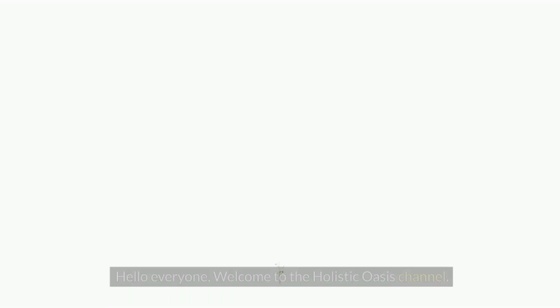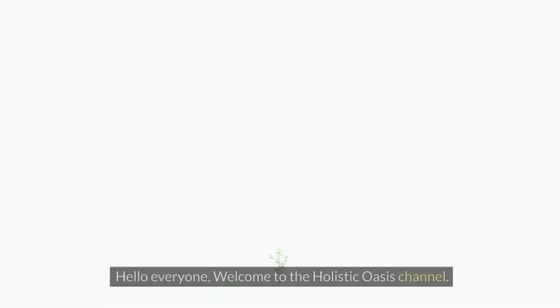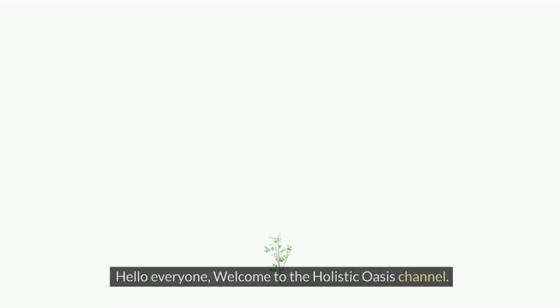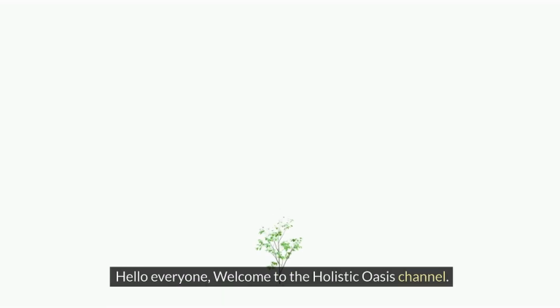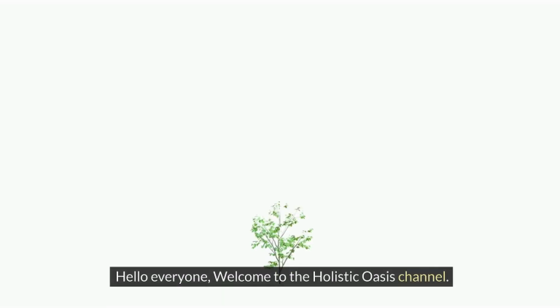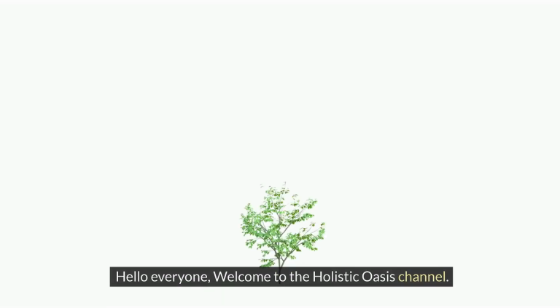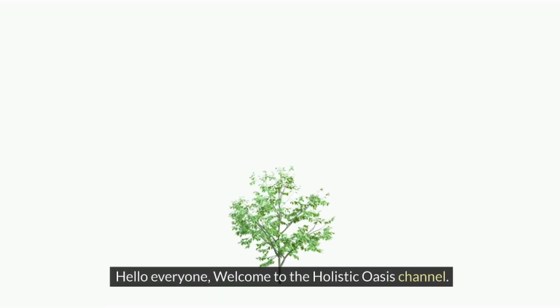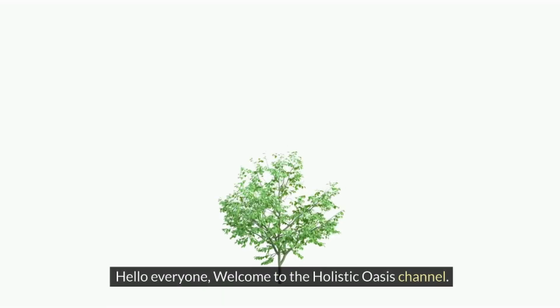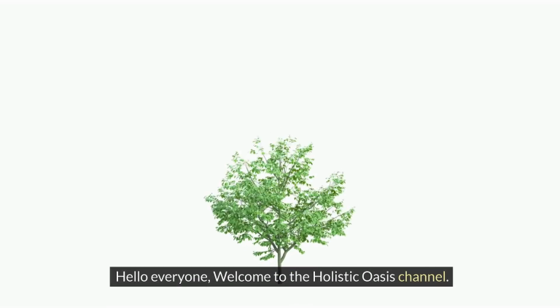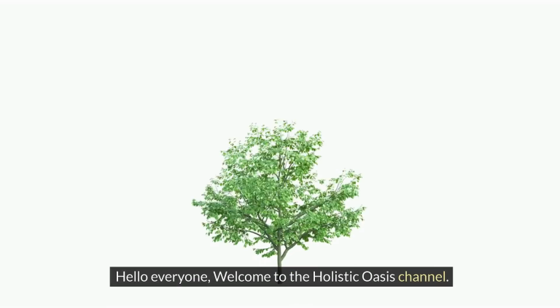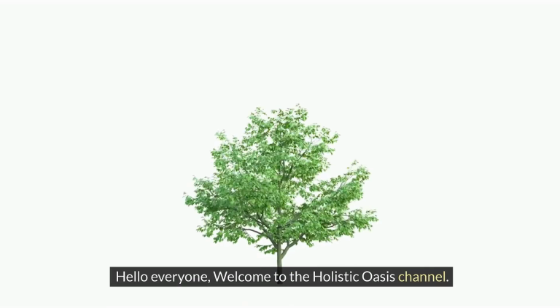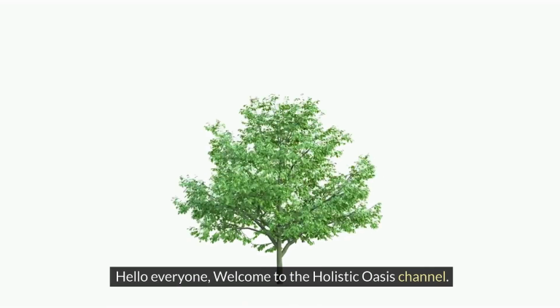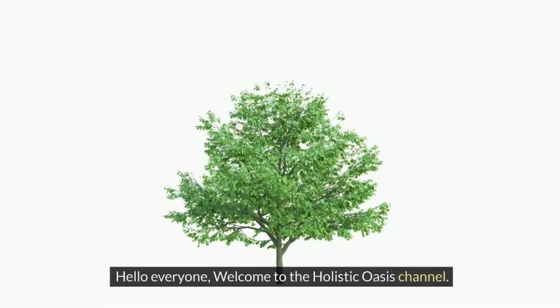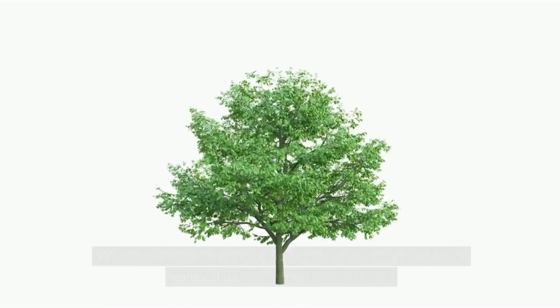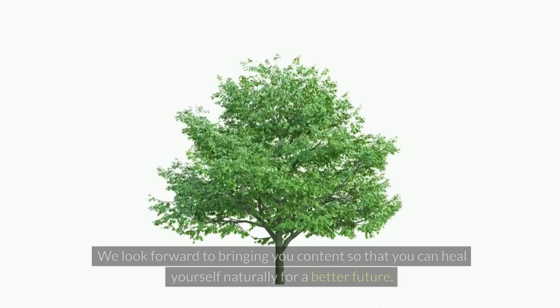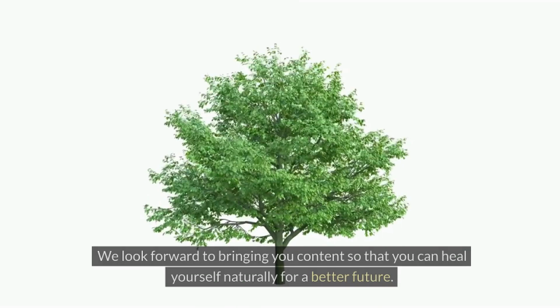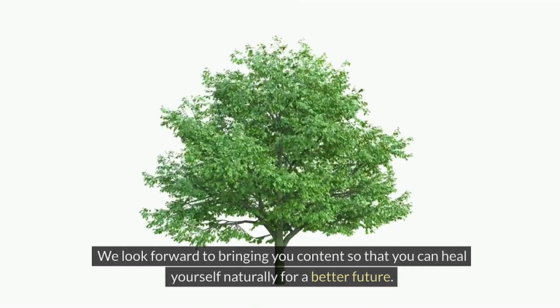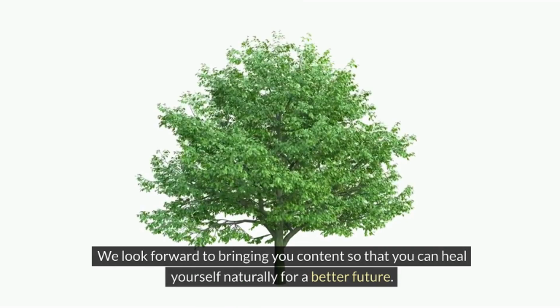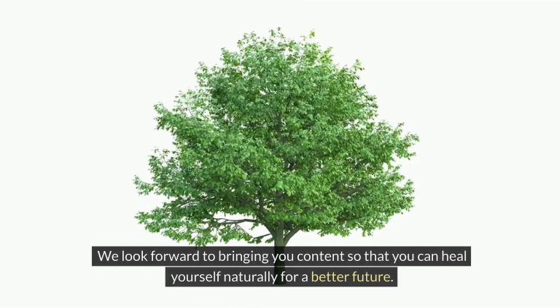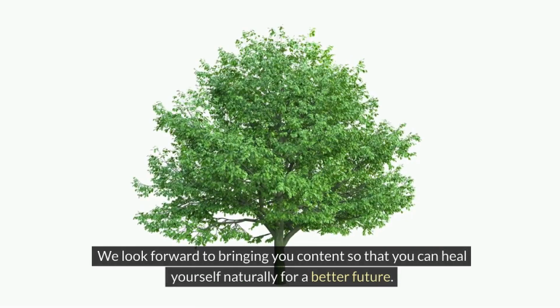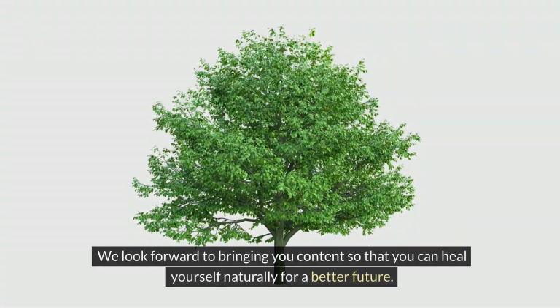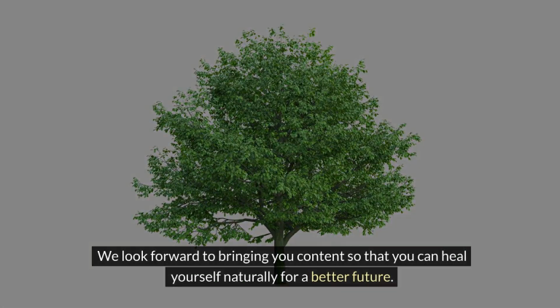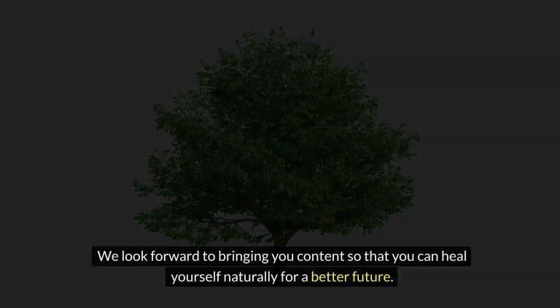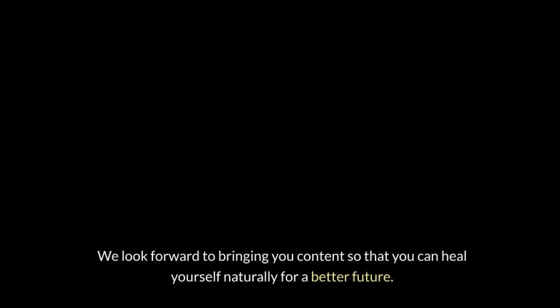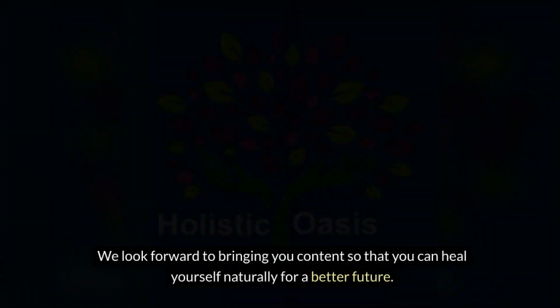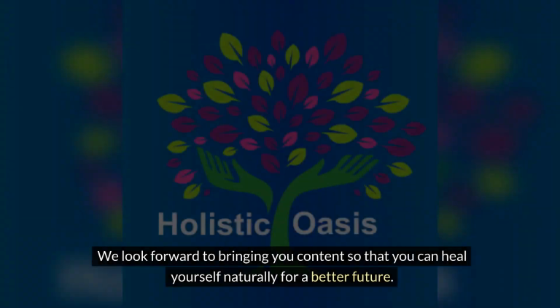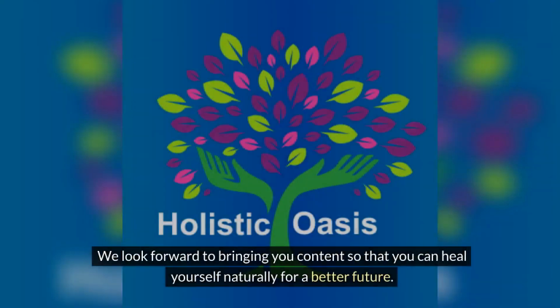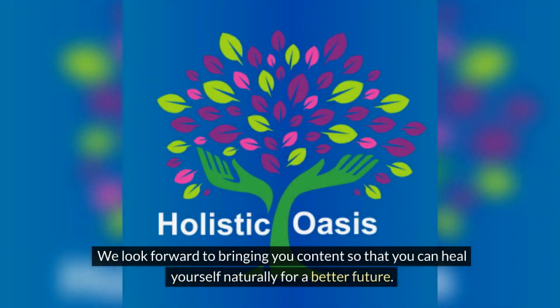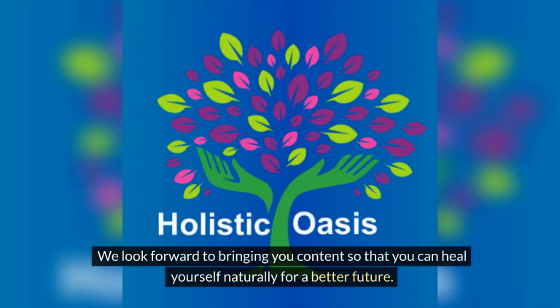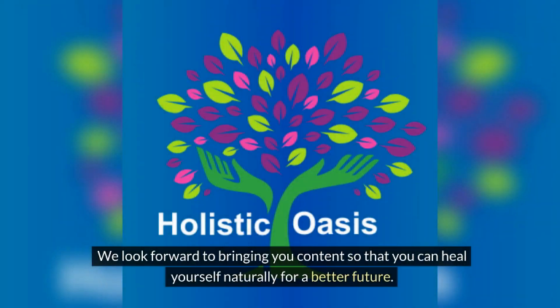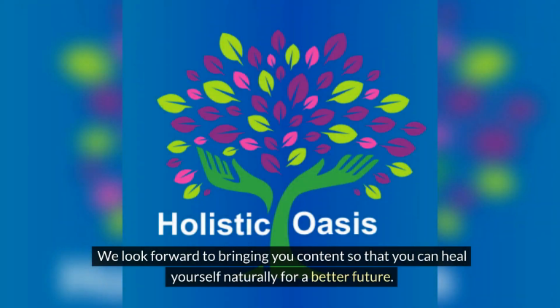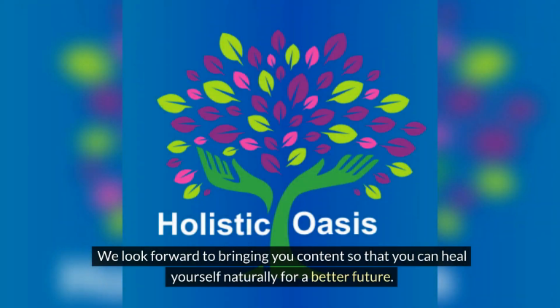Hello everyone, welcome to the Holistic Oasis channel. We look forward to bringing you content so that you can heal yourself naturally for a better future.